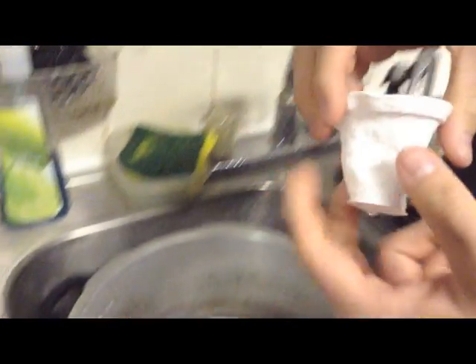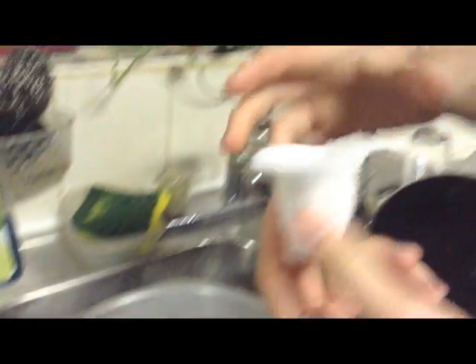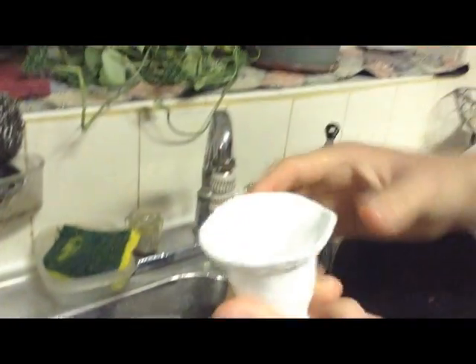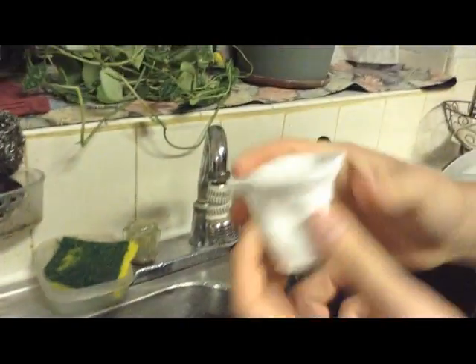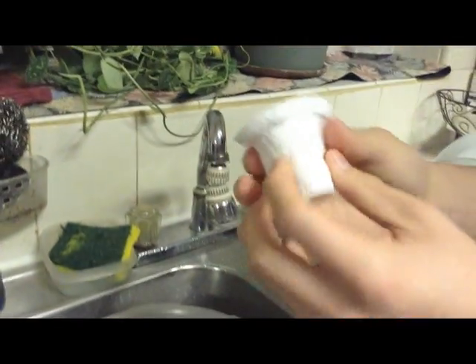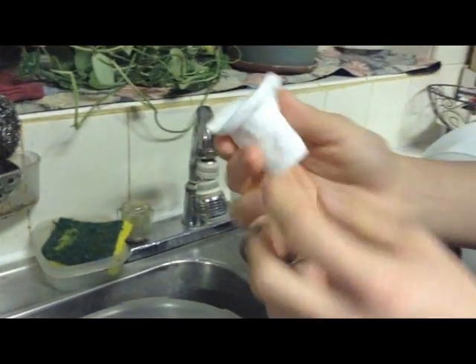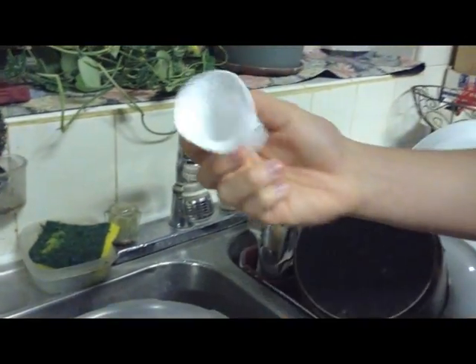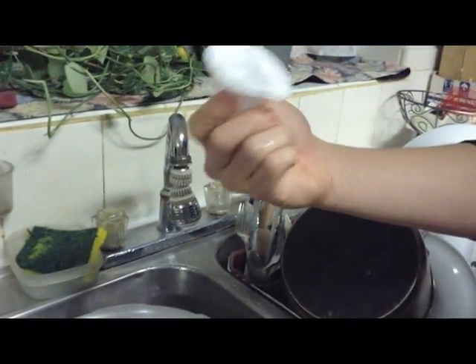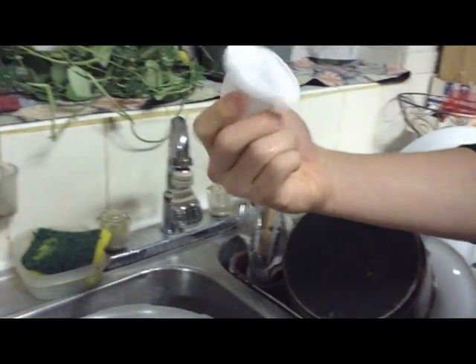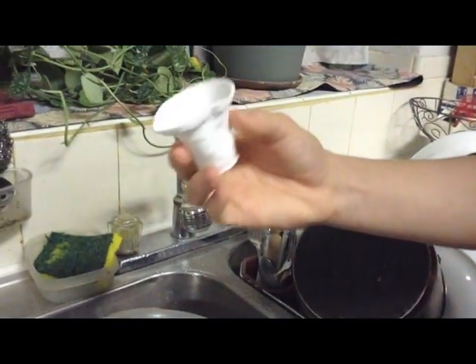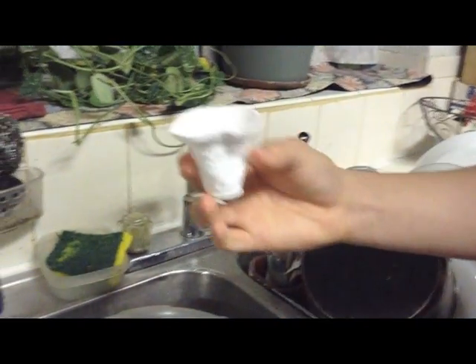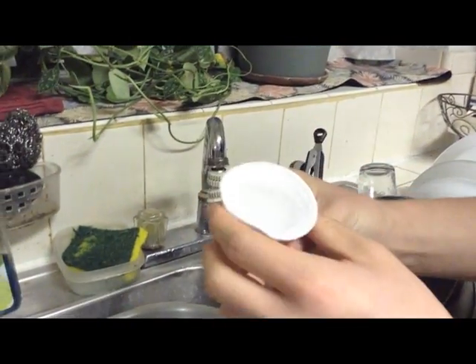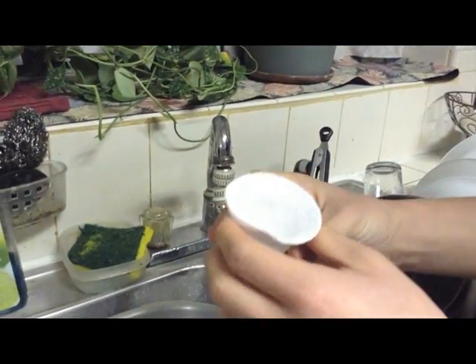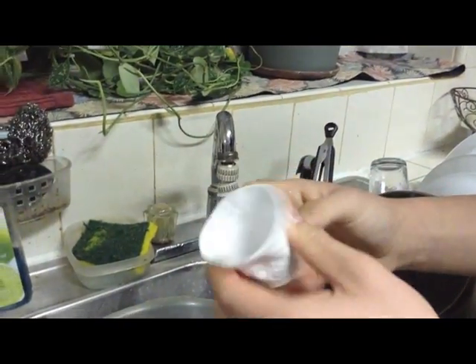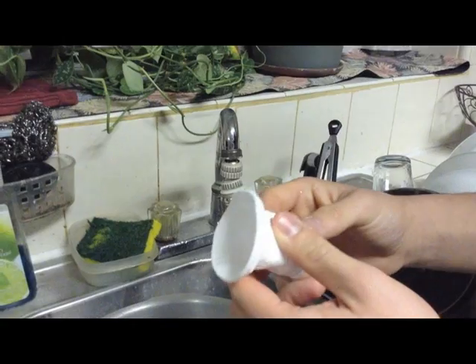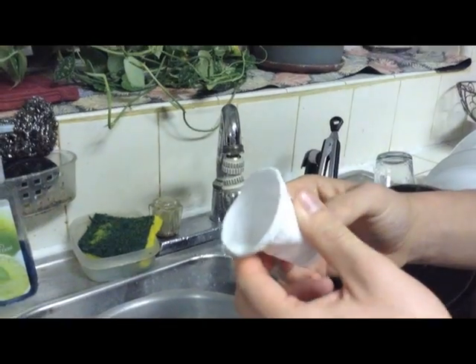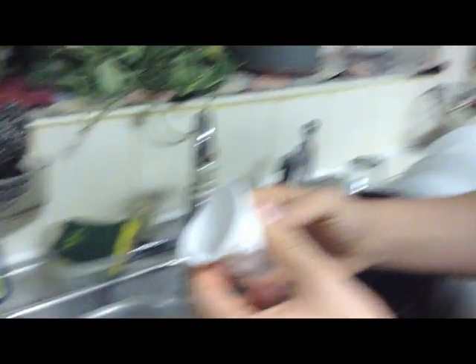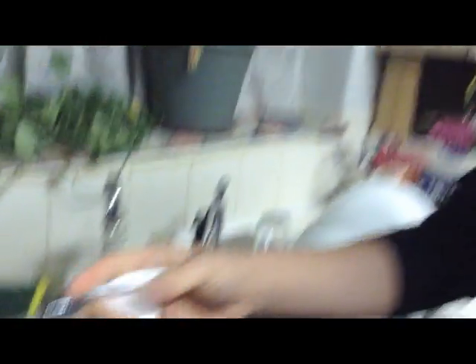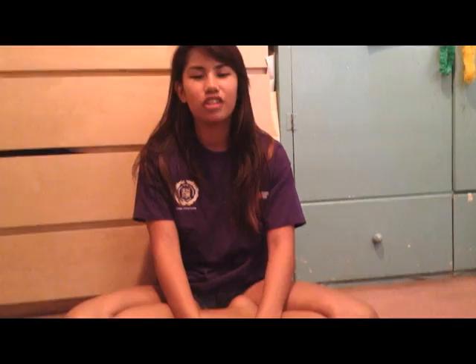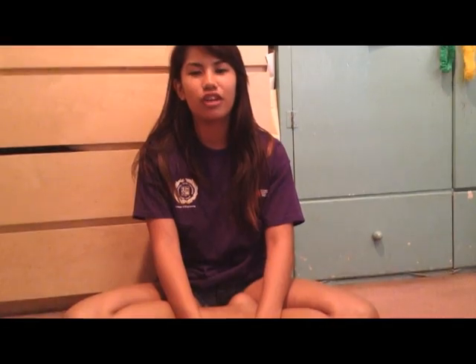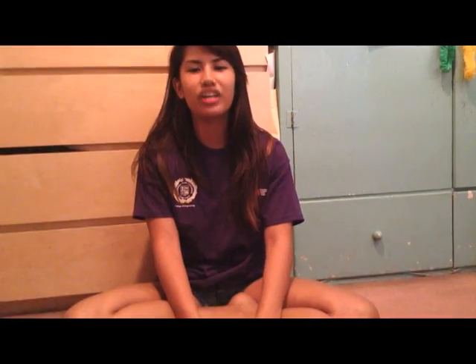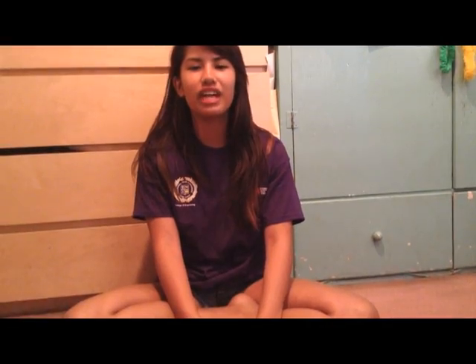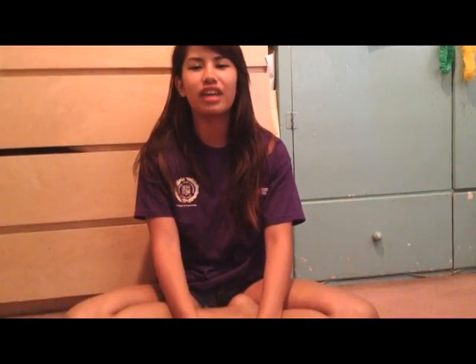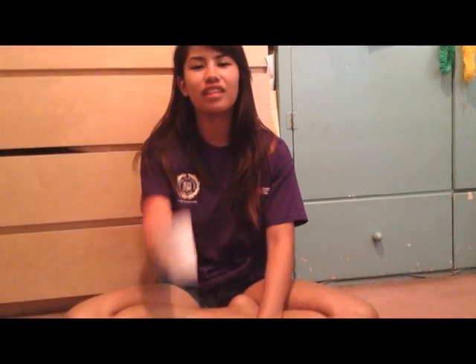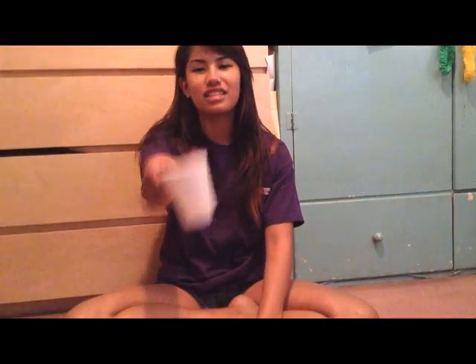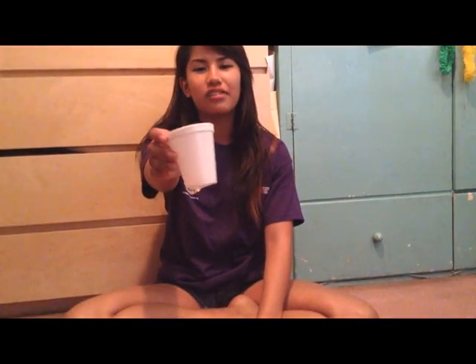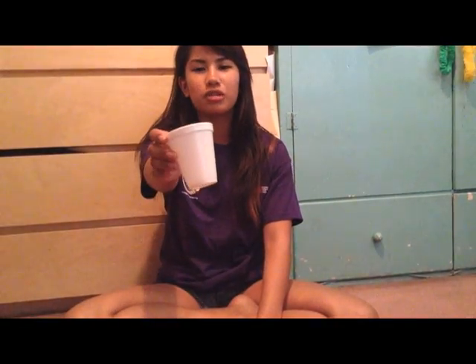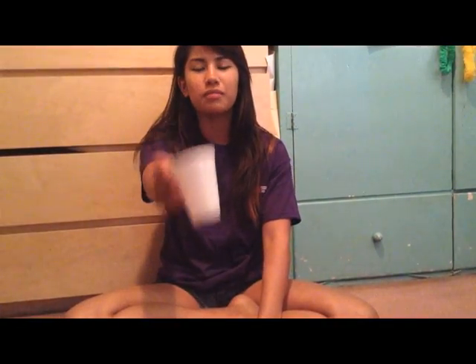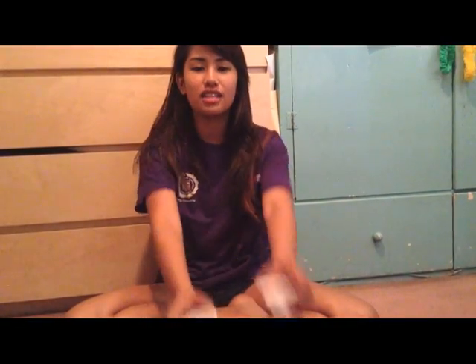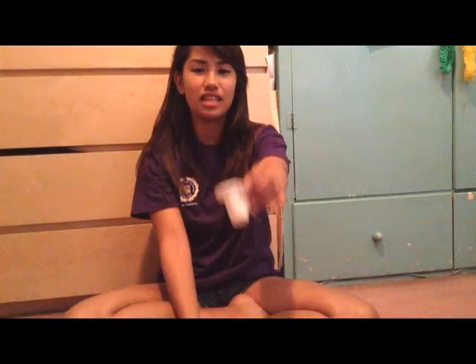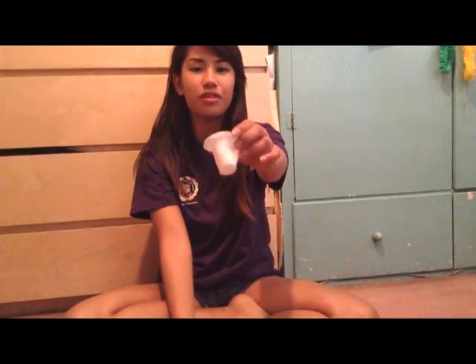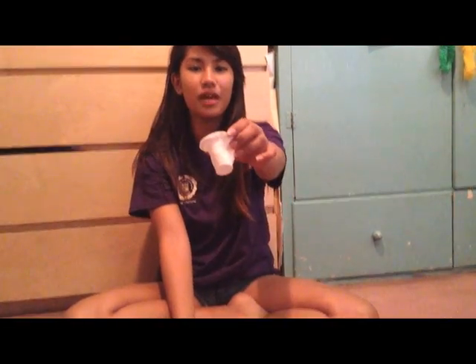And ta-da, here we go. So you're wondering how we get this styrofoam cup to this styrofoam cup?